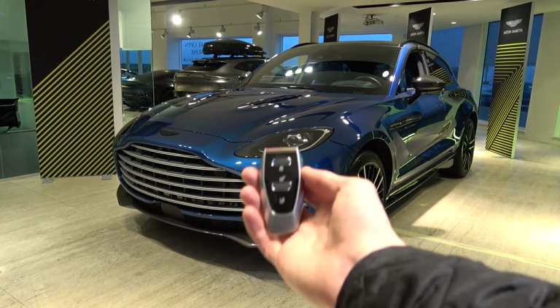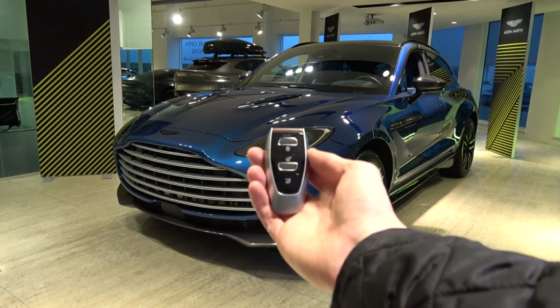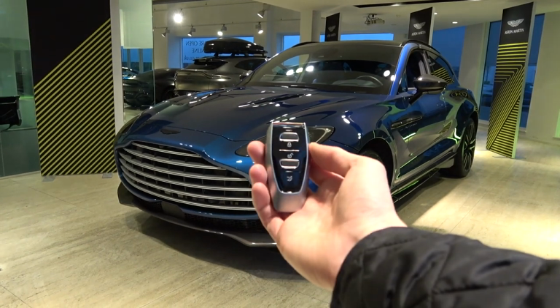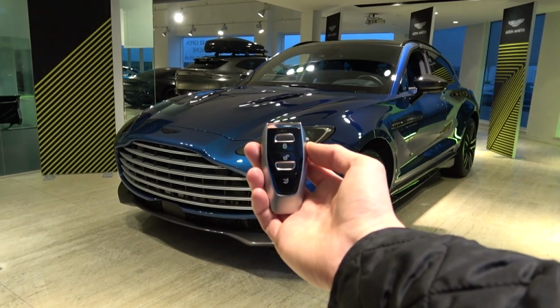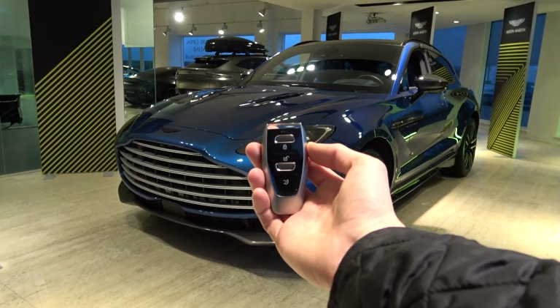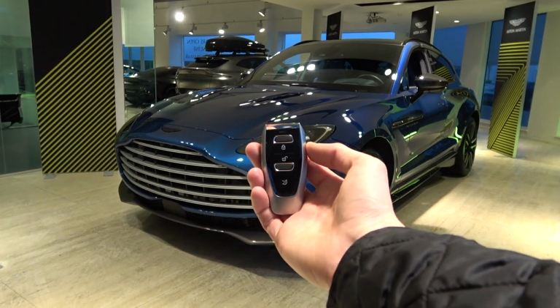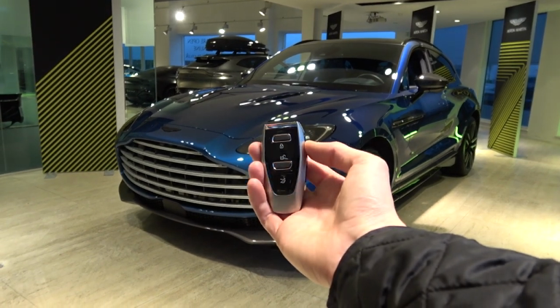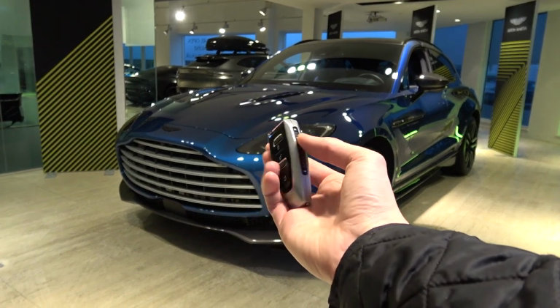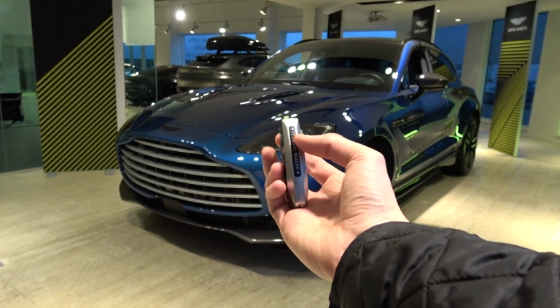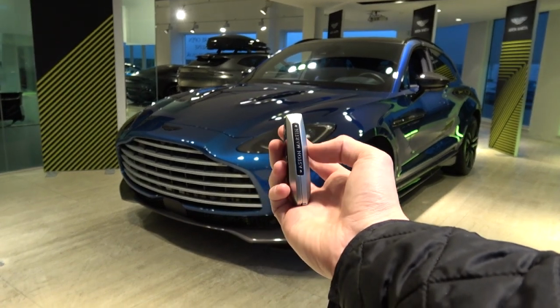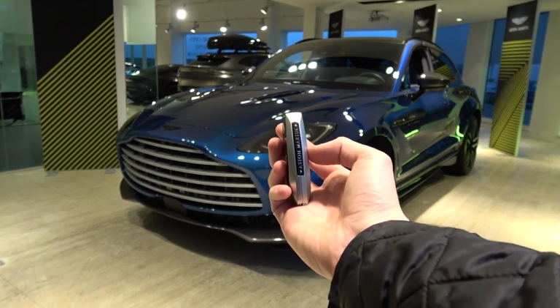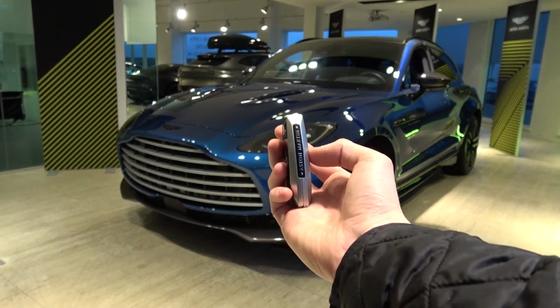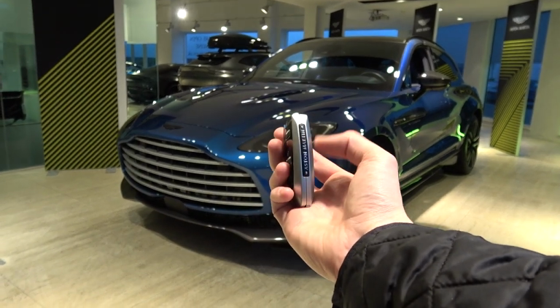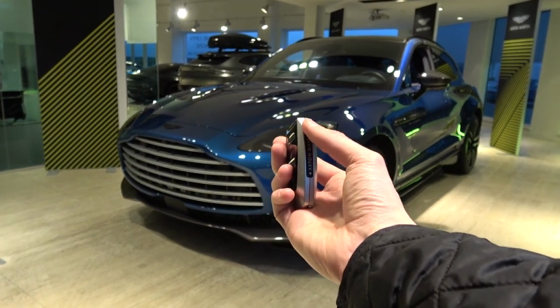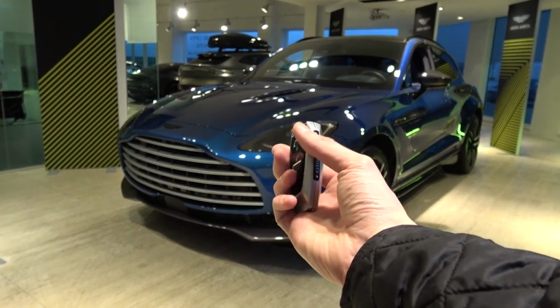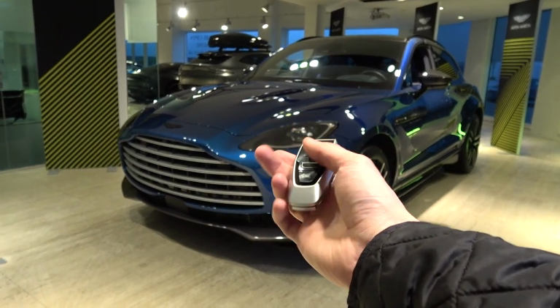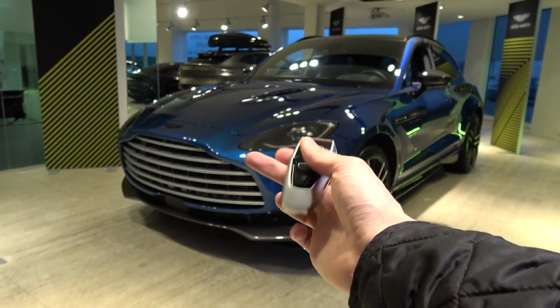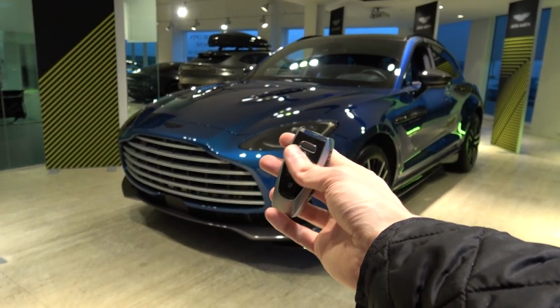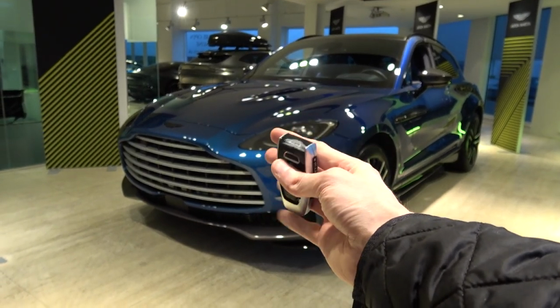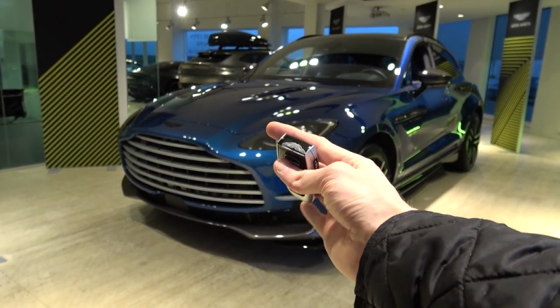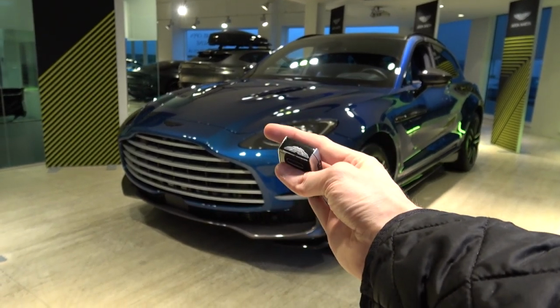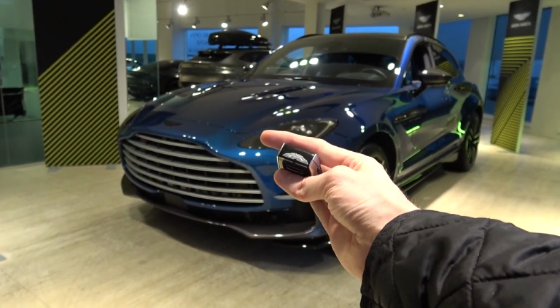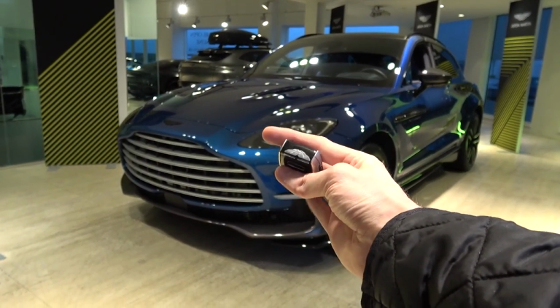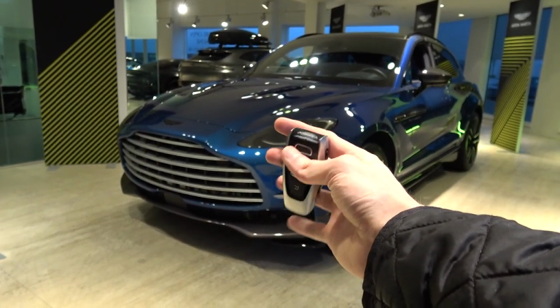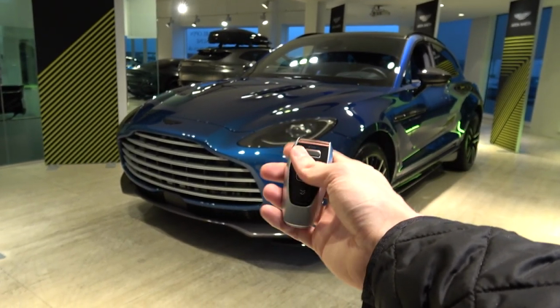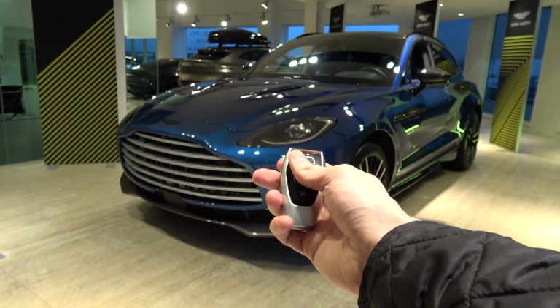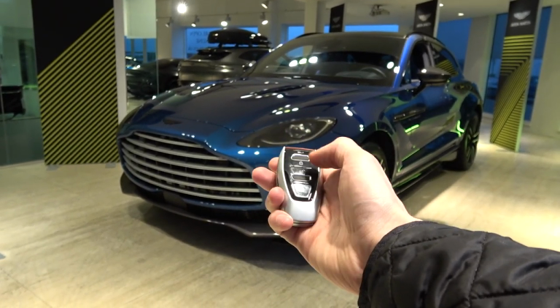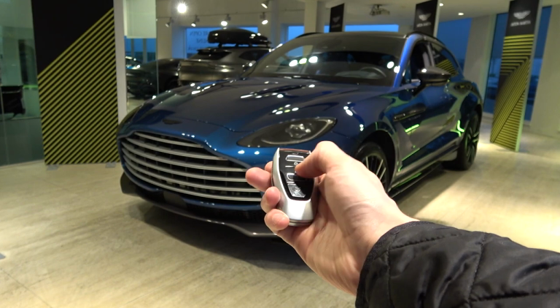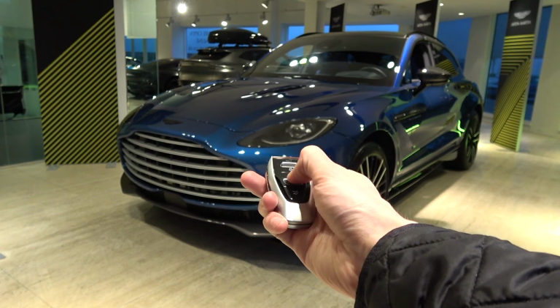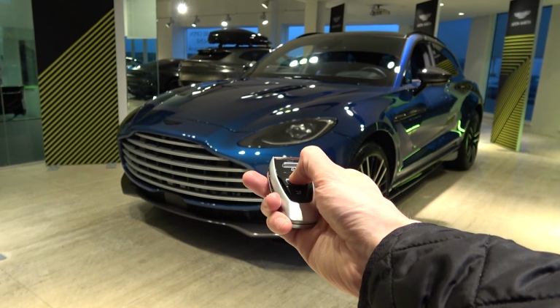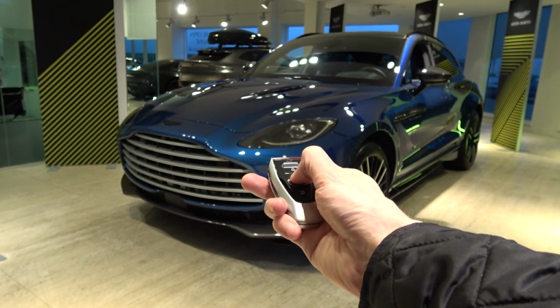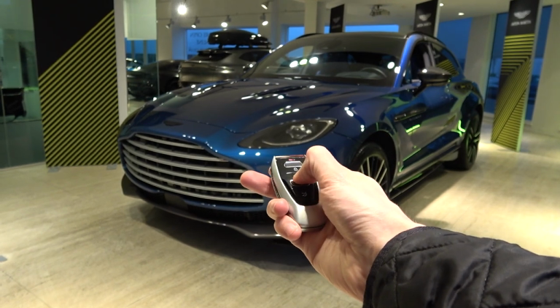The 707 comes with a weighty metal key with a glass top — another jewellery-style key like the other Aston Martin keys you may have seen.